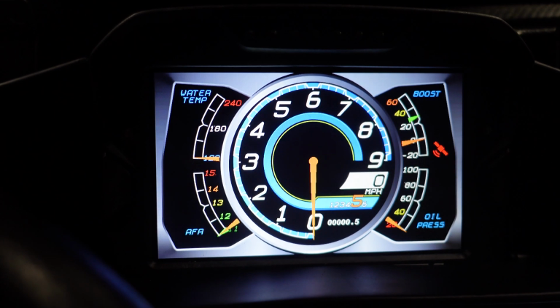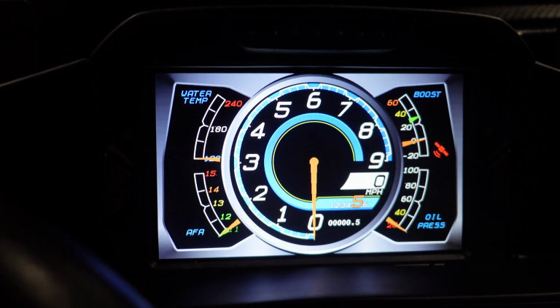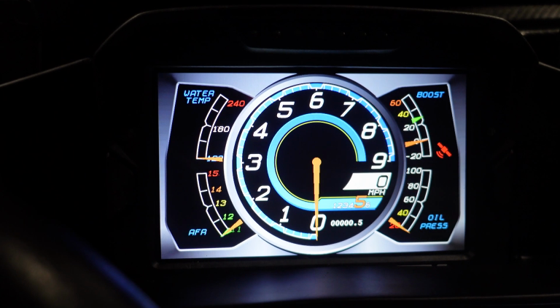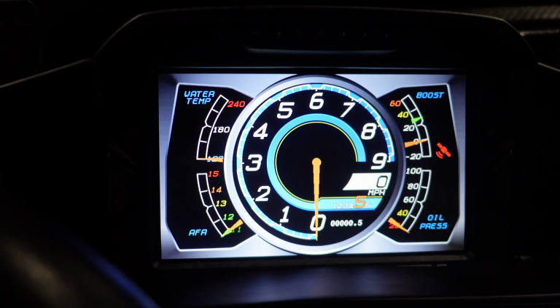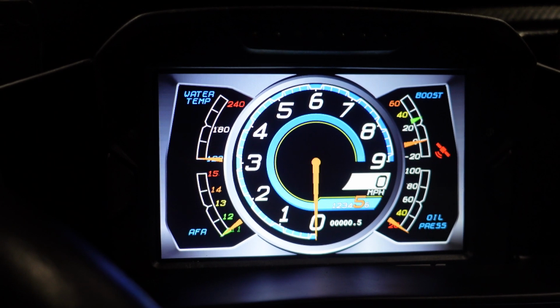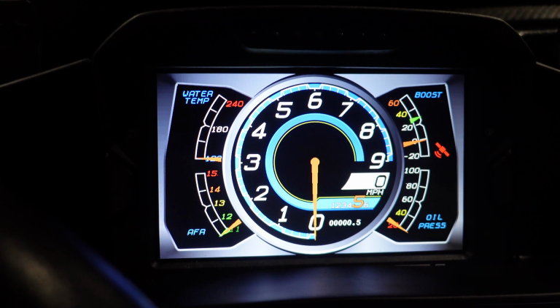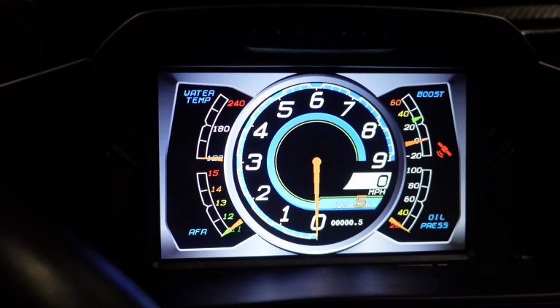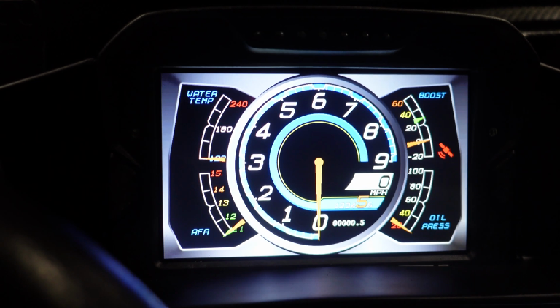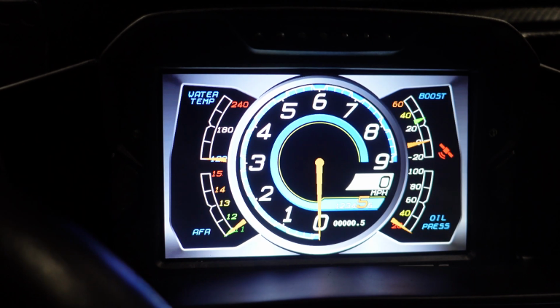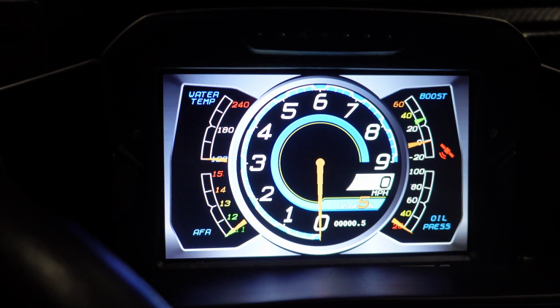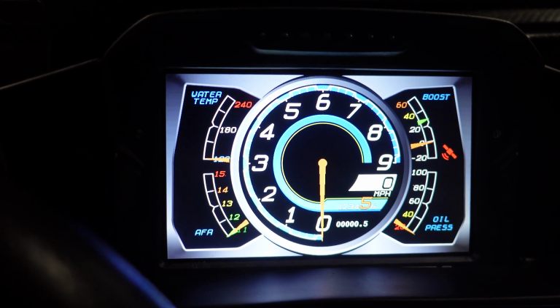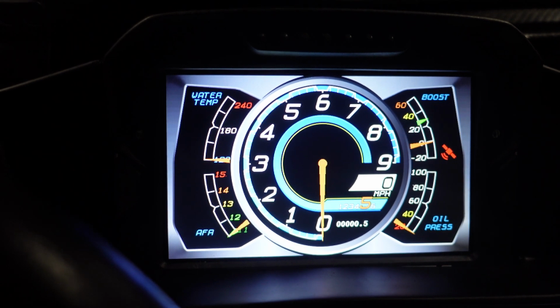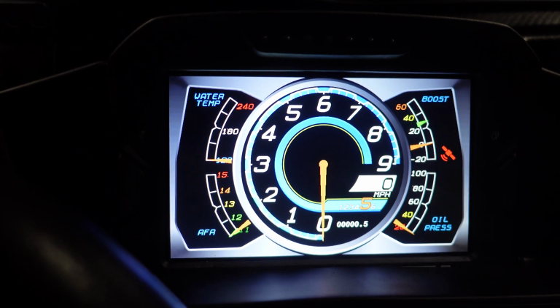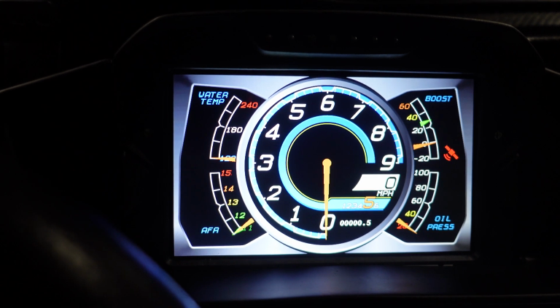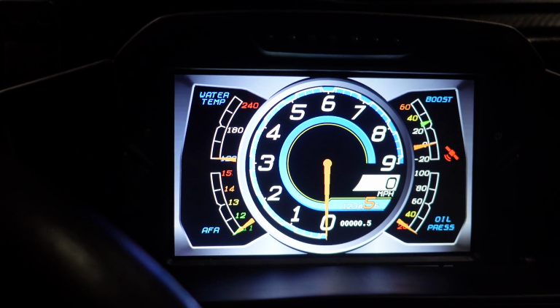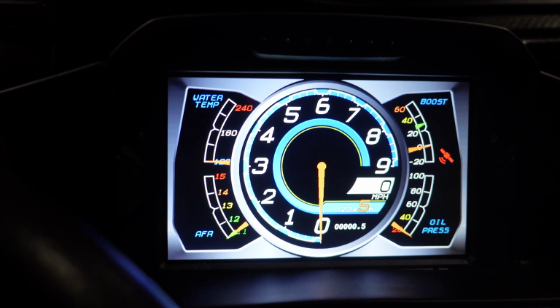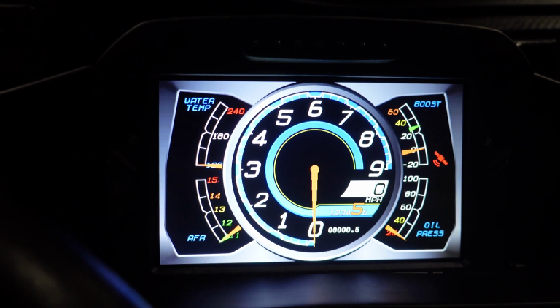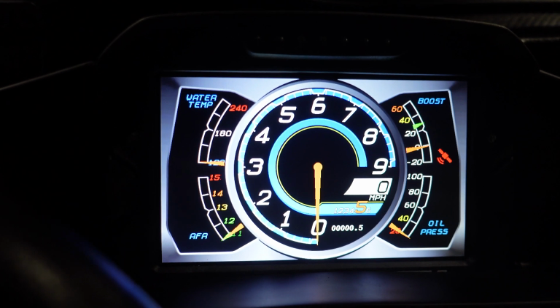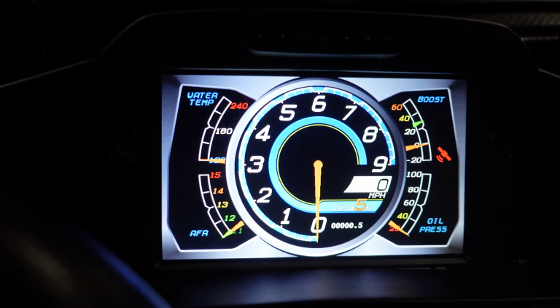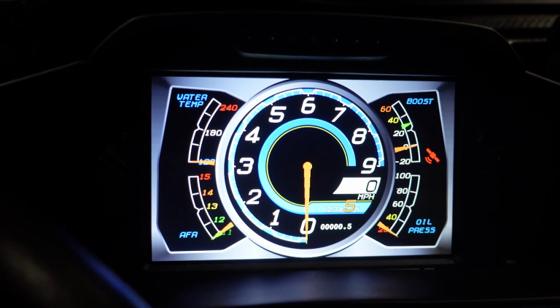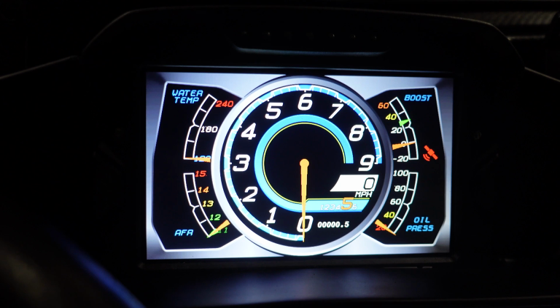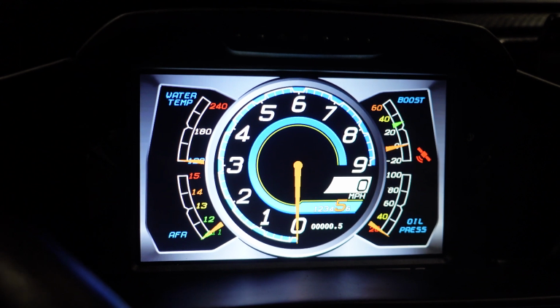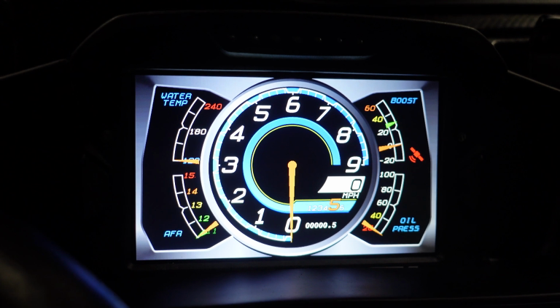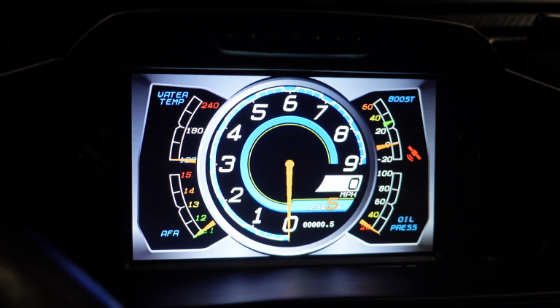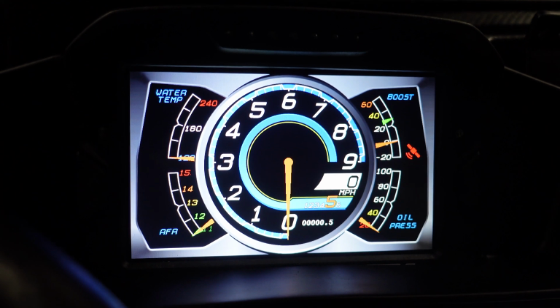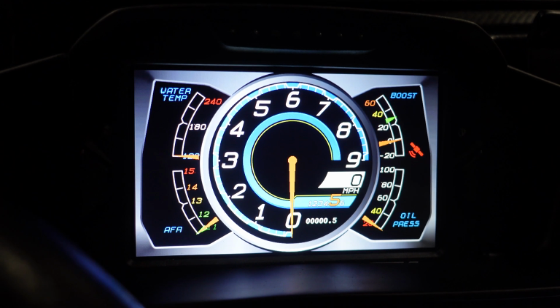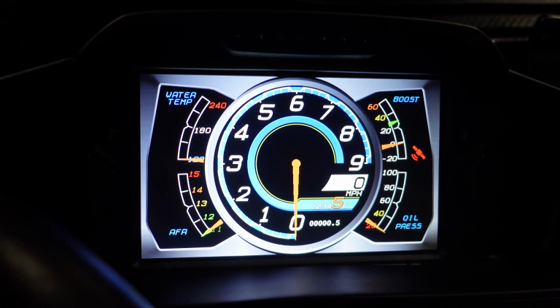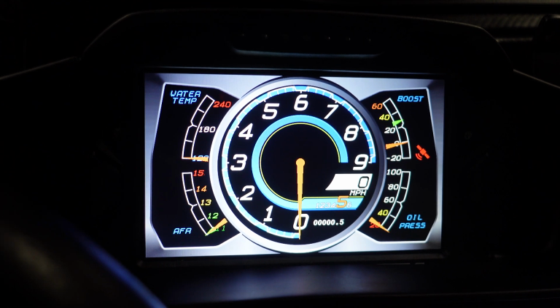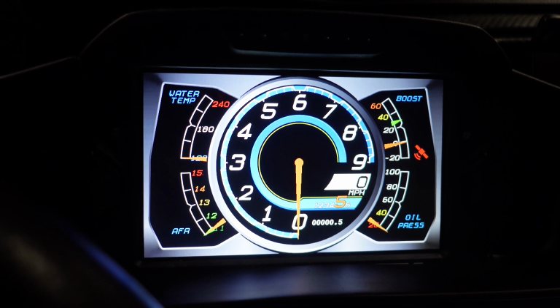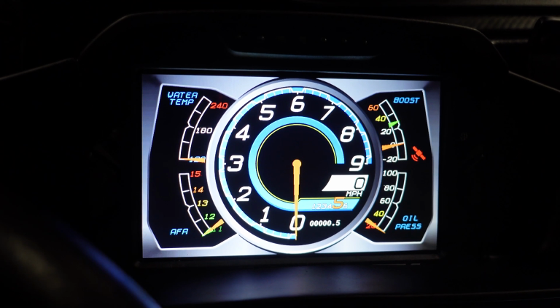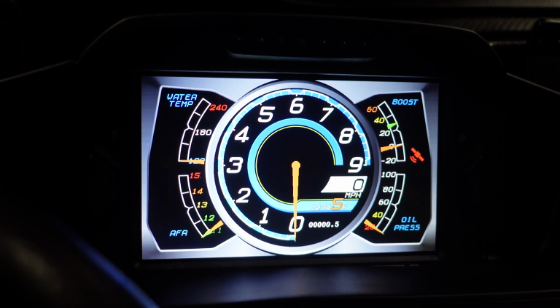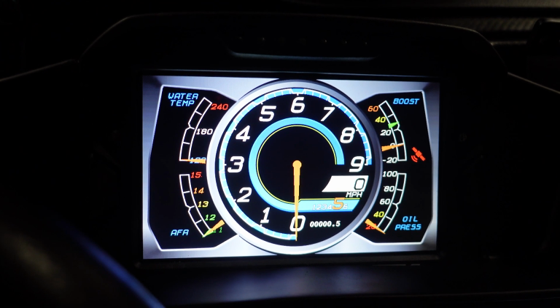That way it's not as bright in the car at night — it doesn't blind you. It's a pretty cool feature.